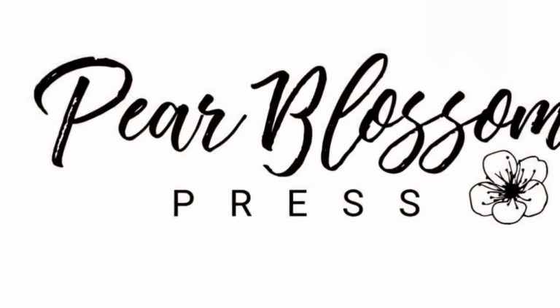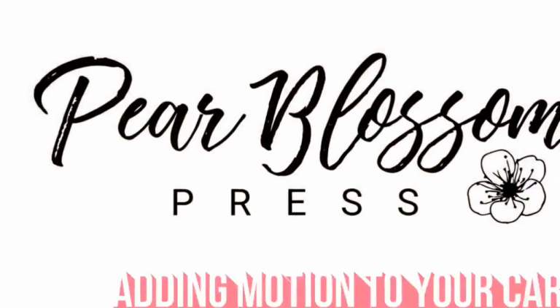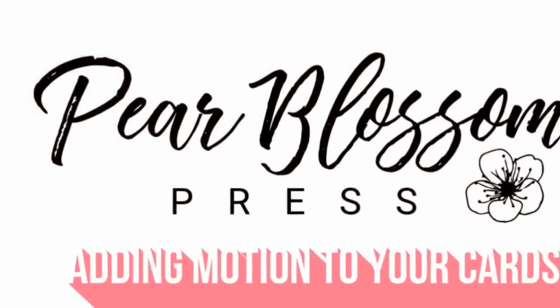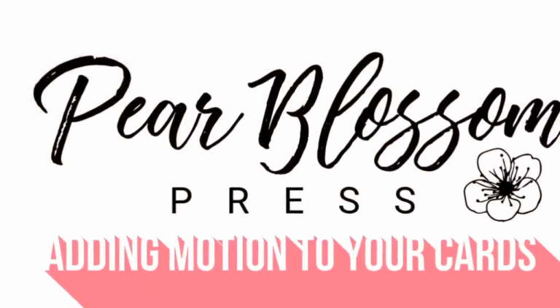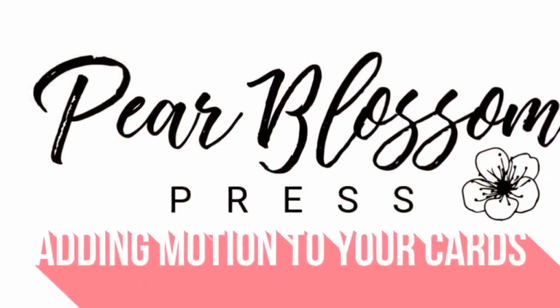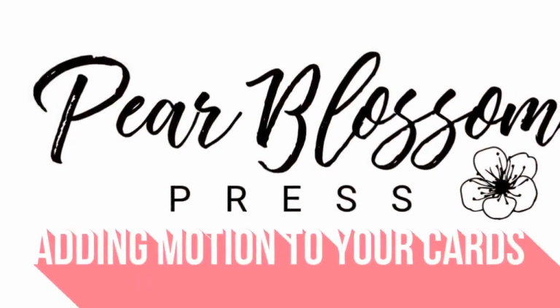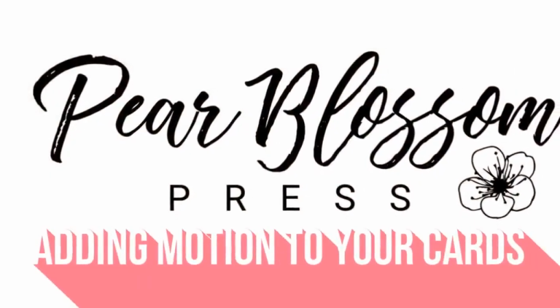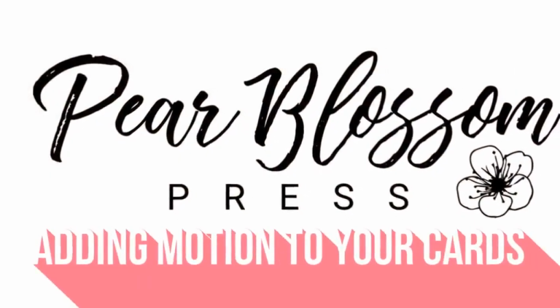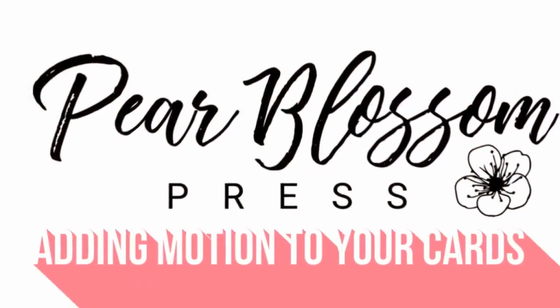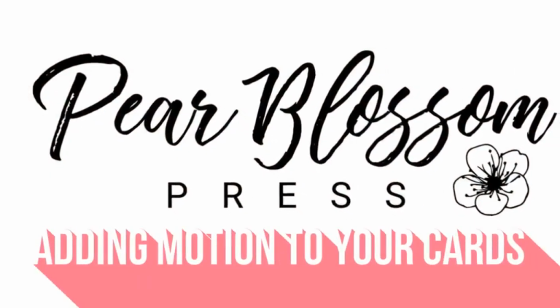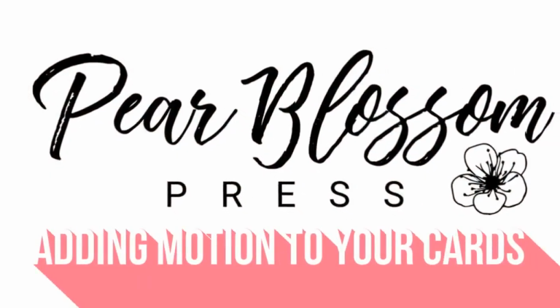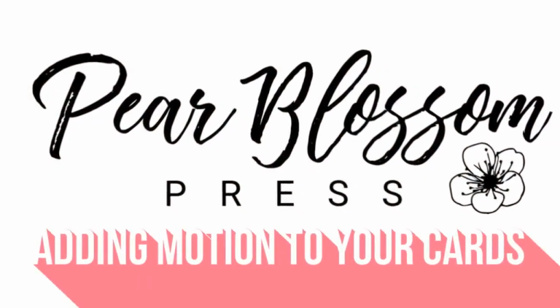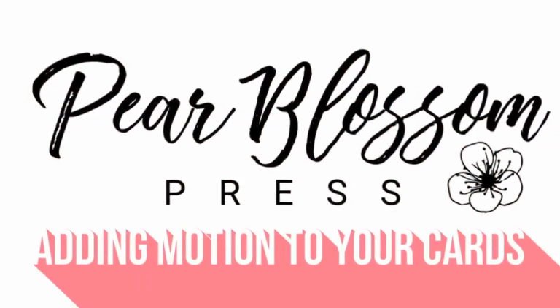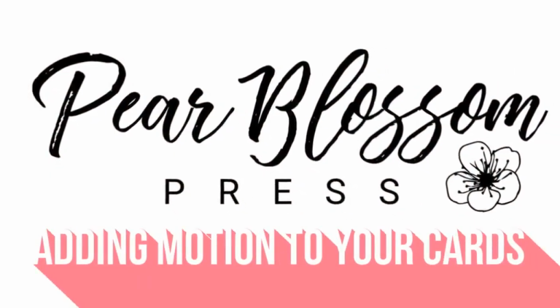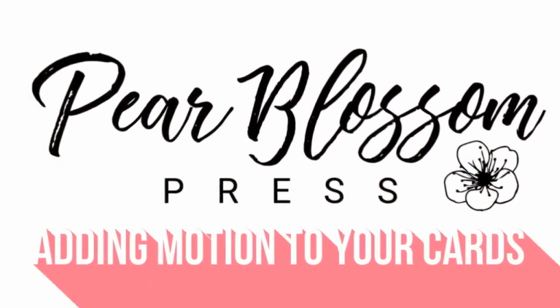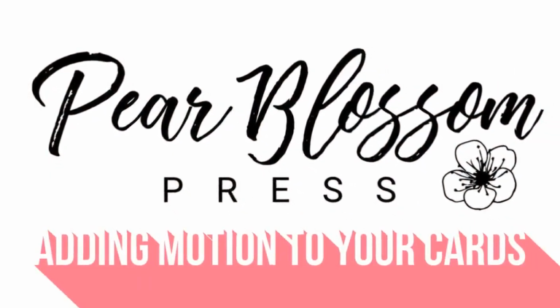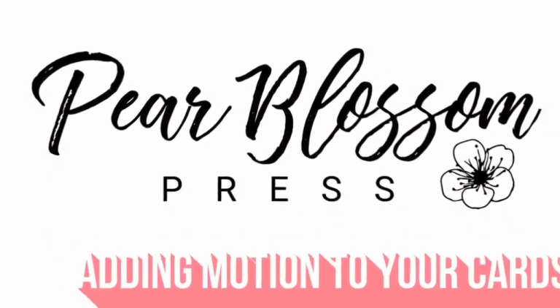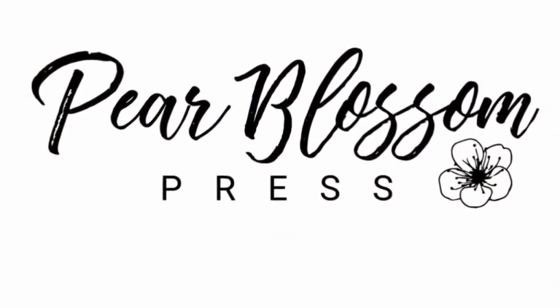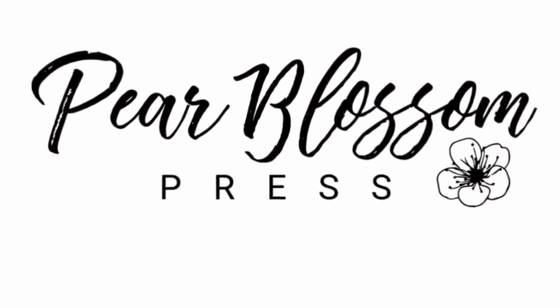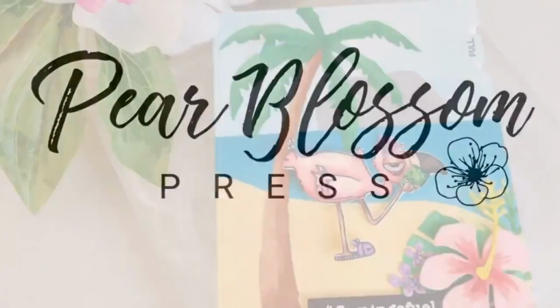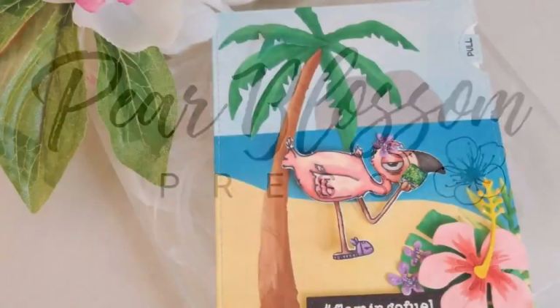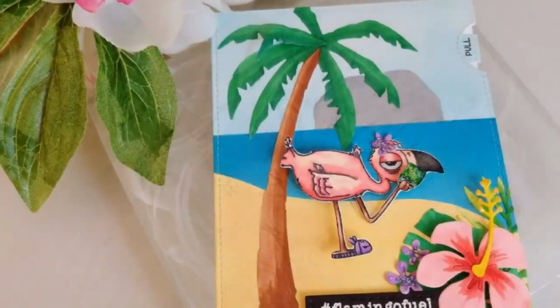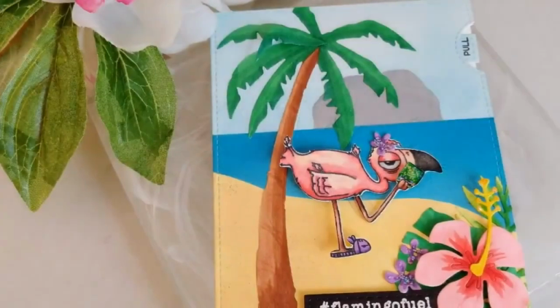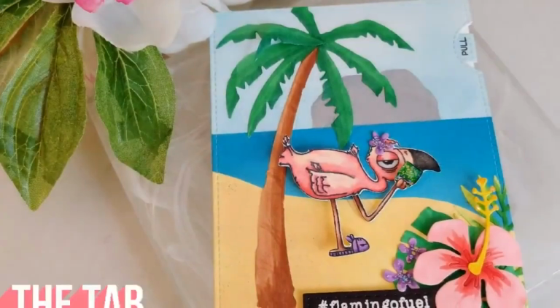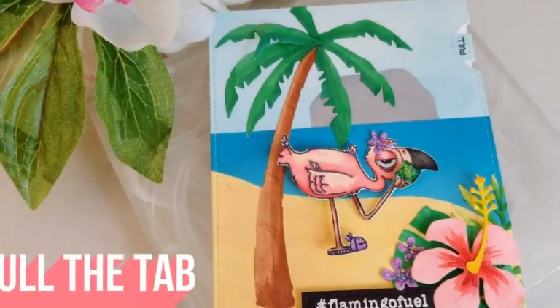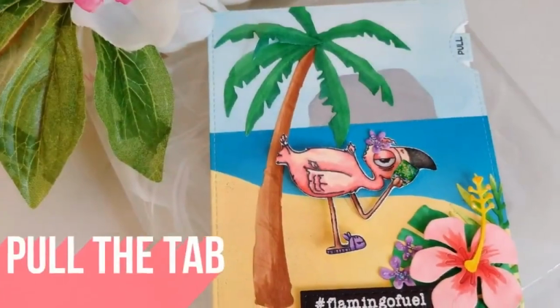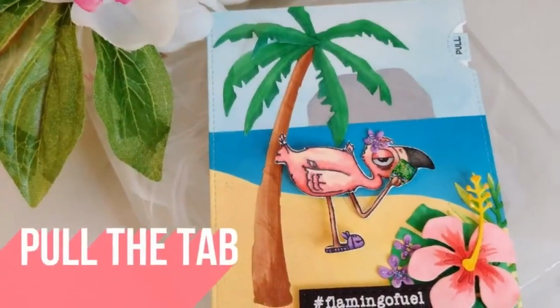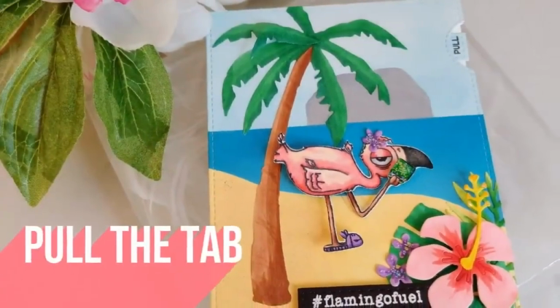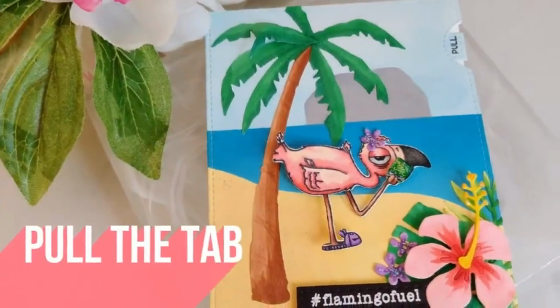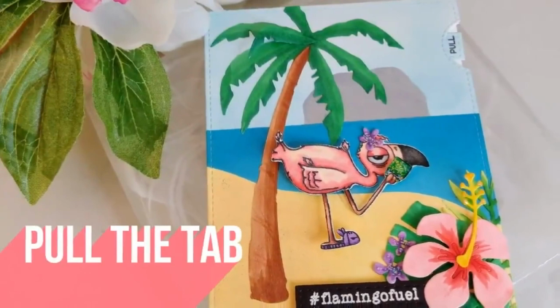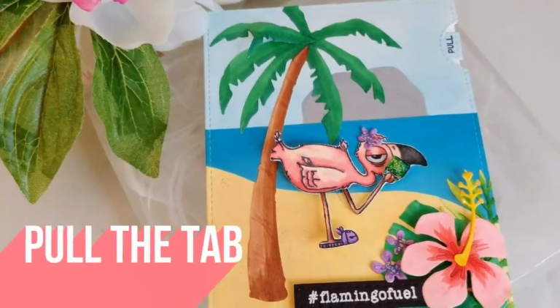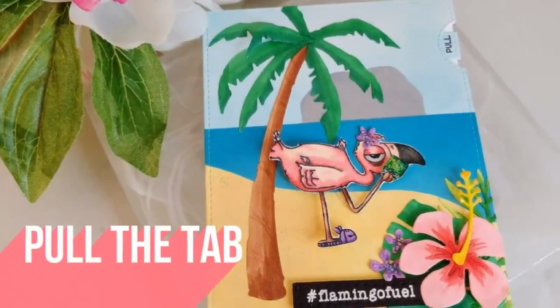Hey Crafty Friends! It's Amanda with Pear Blossom Press. Today I'm going to show you a fun way to add motion to your cards.